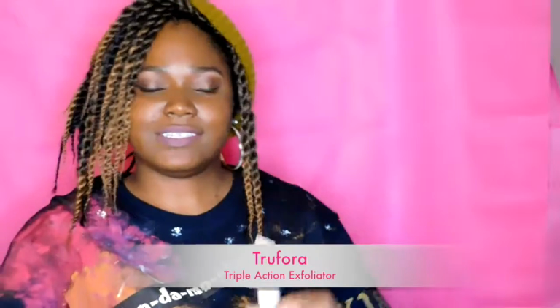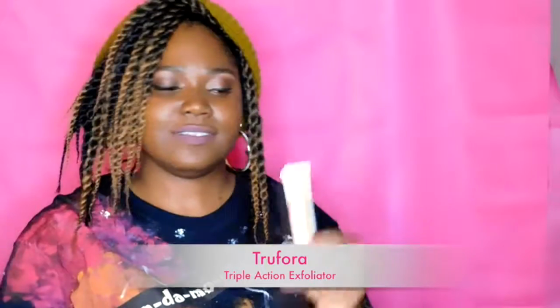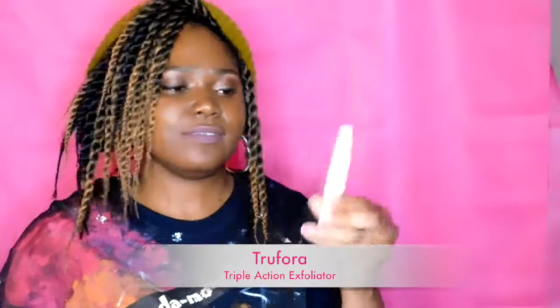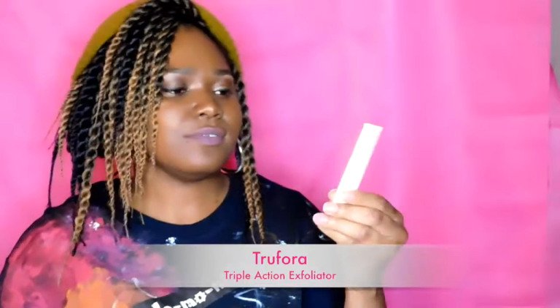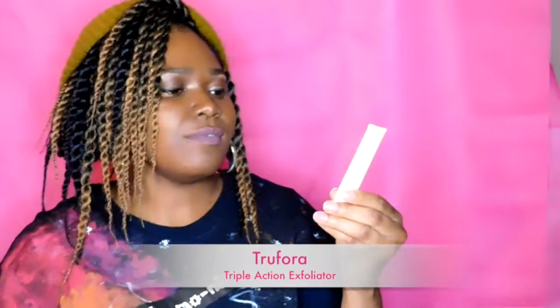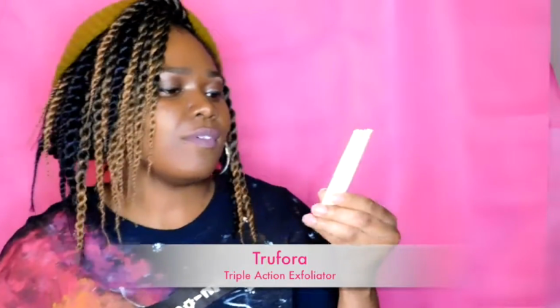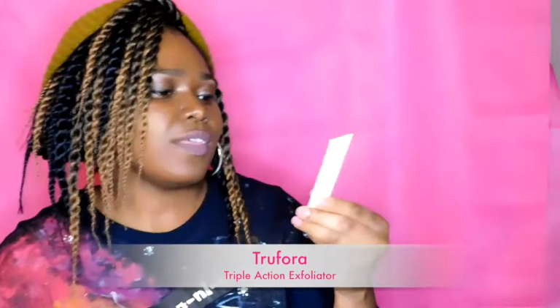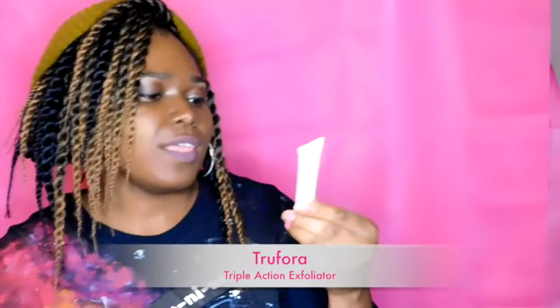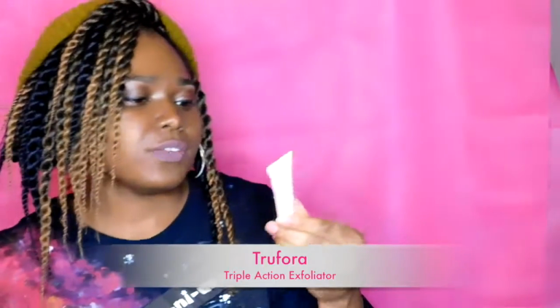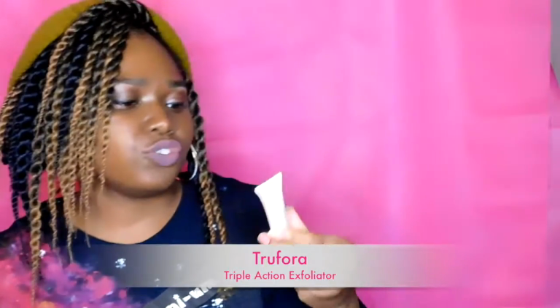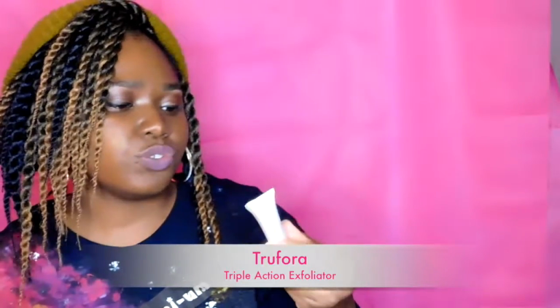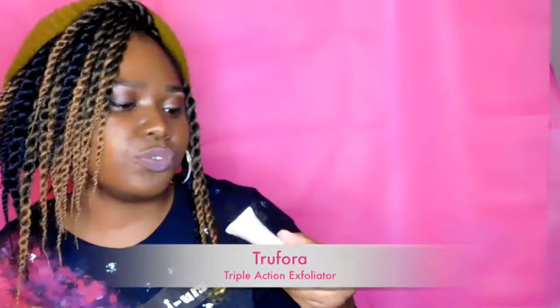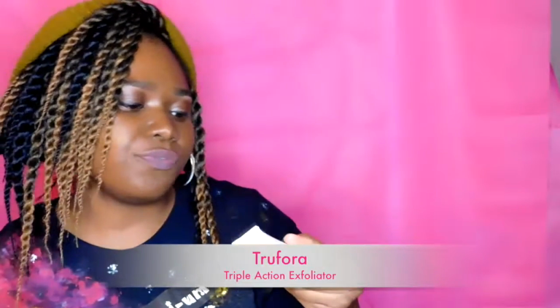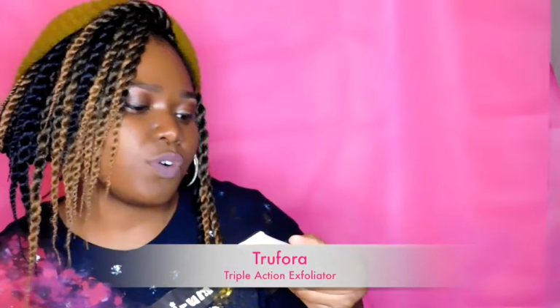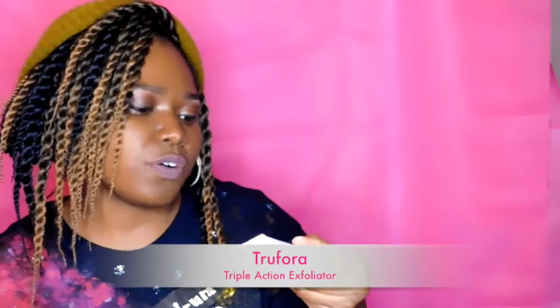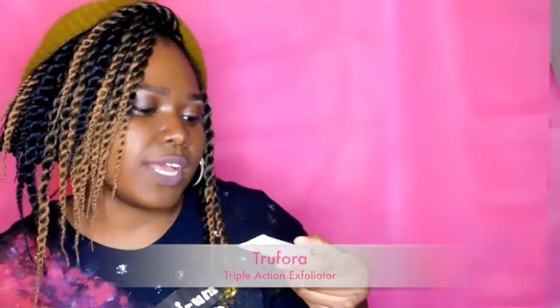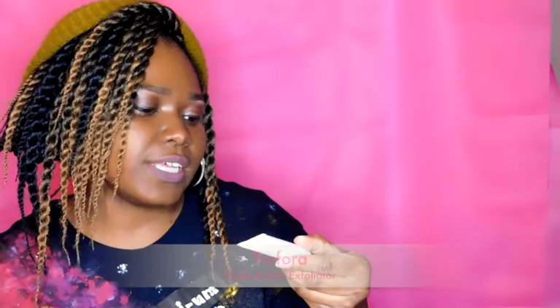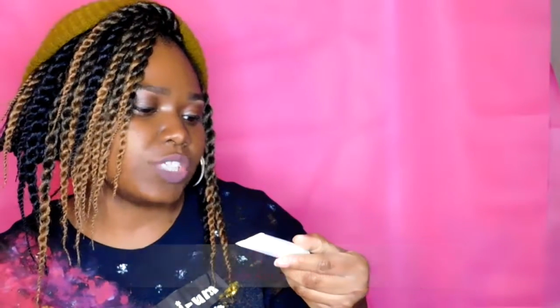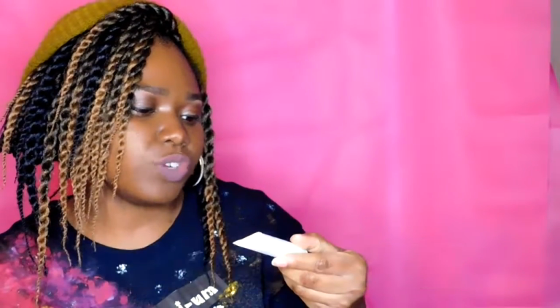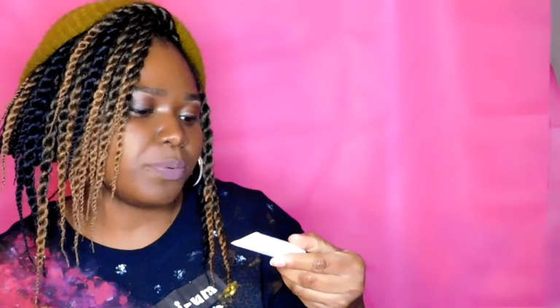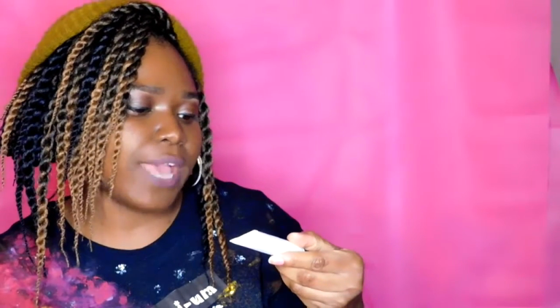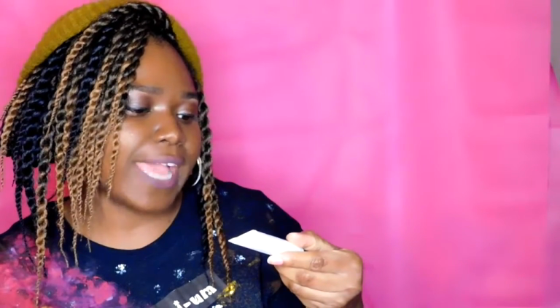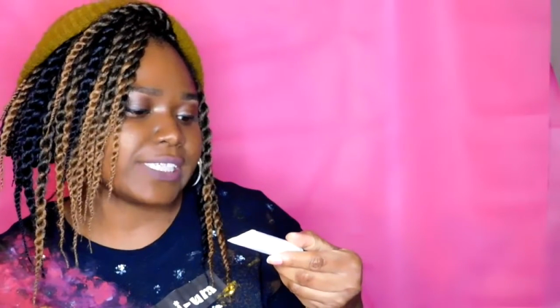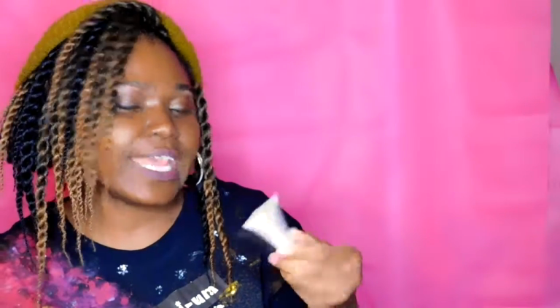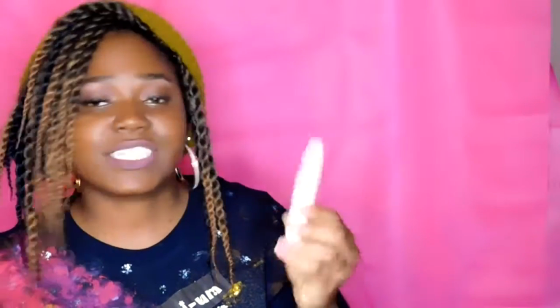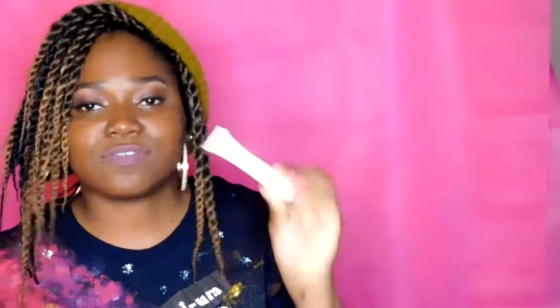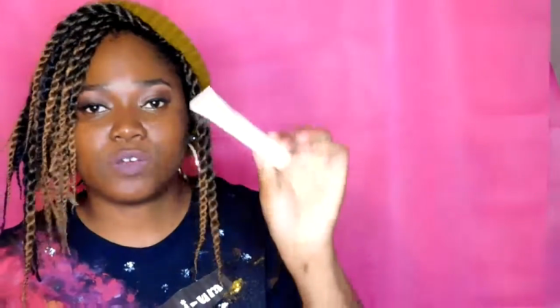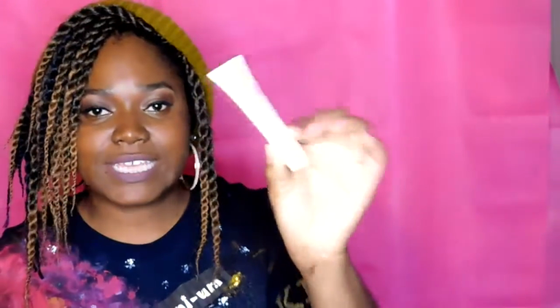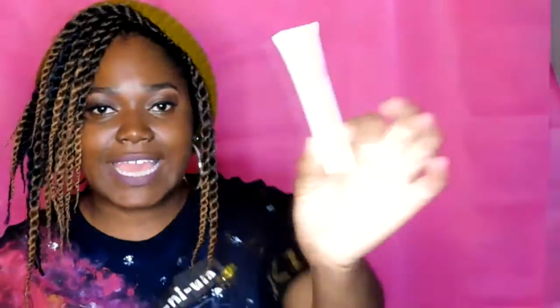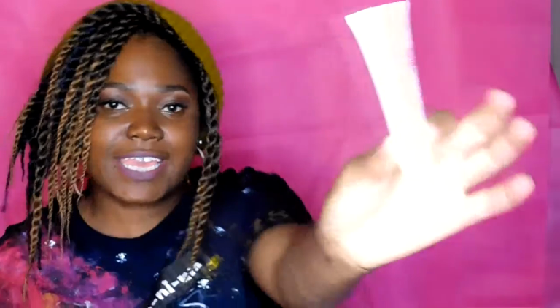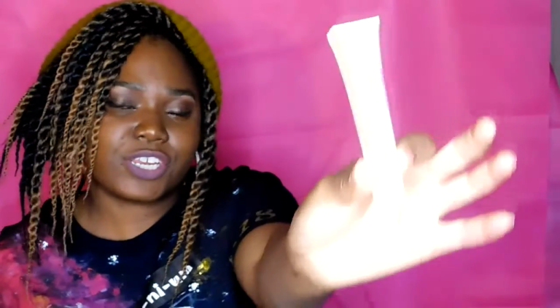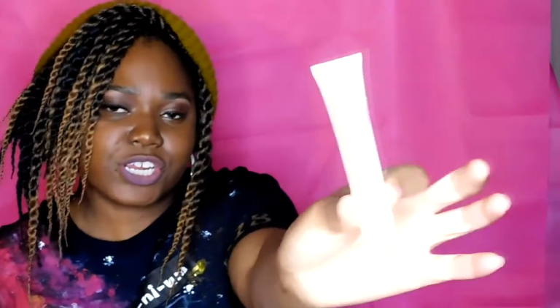Trufora — a triple action exfoliator. That's for the March Ipsy bag.